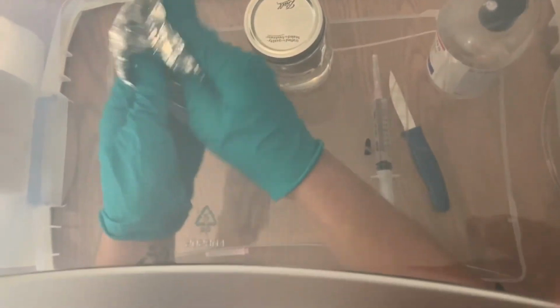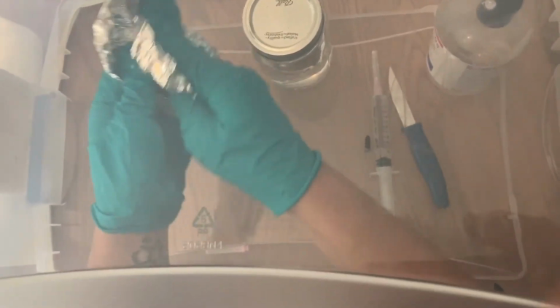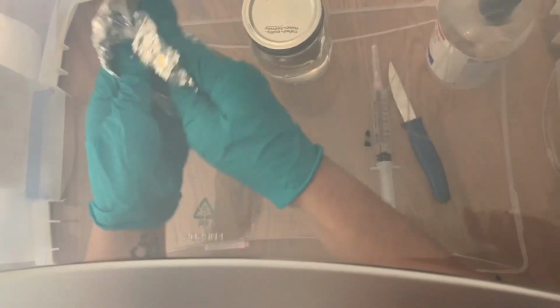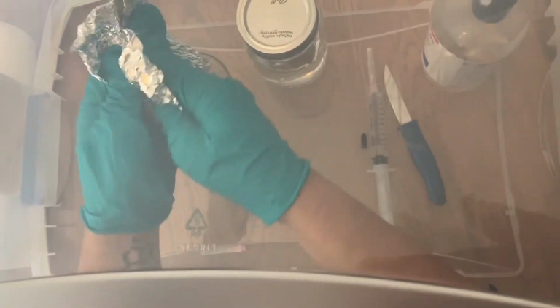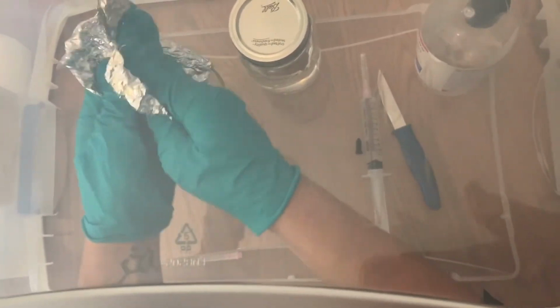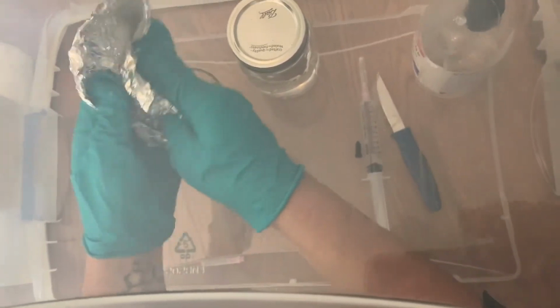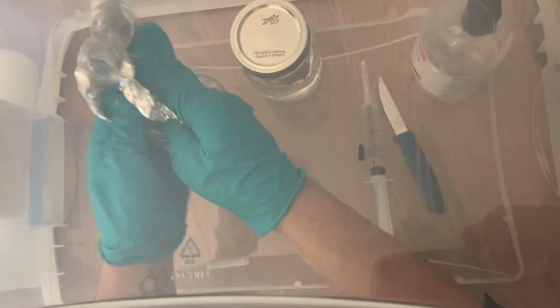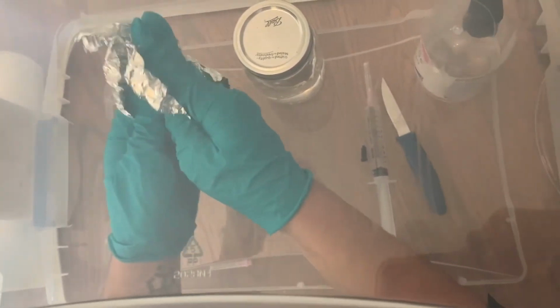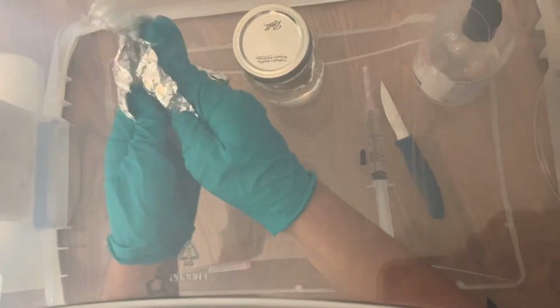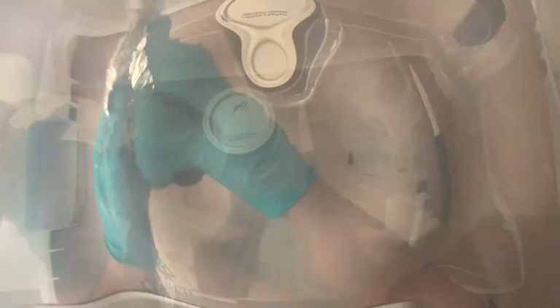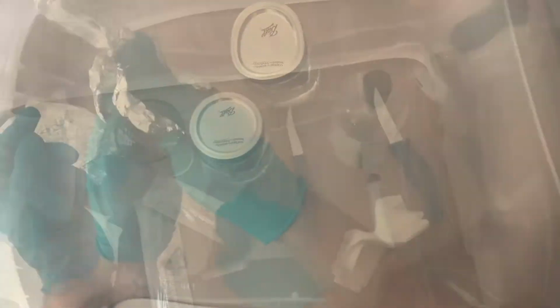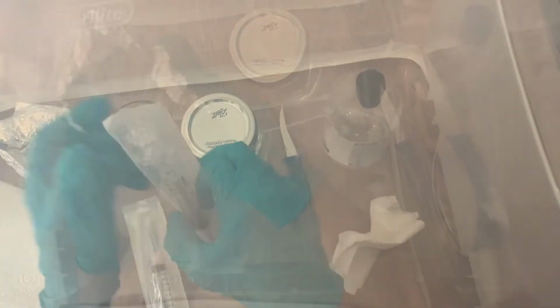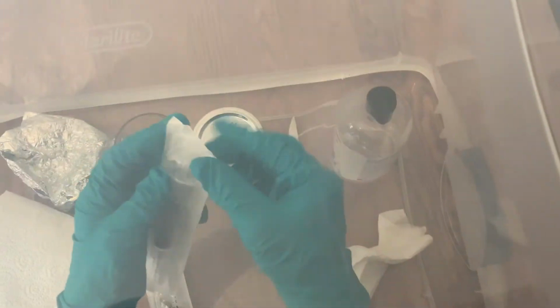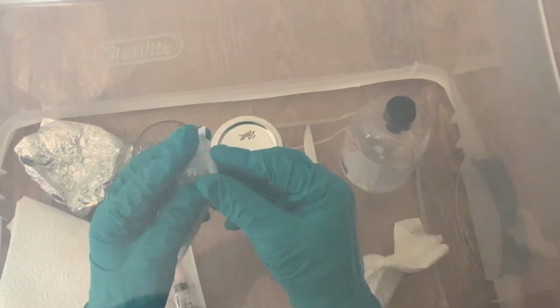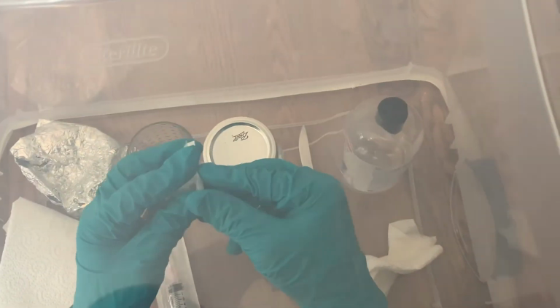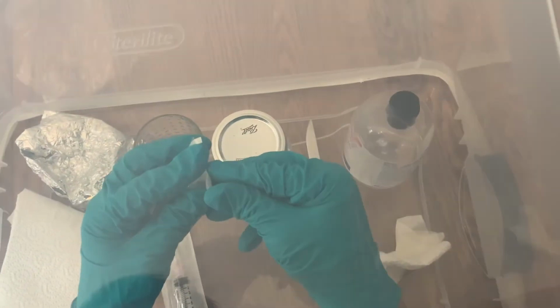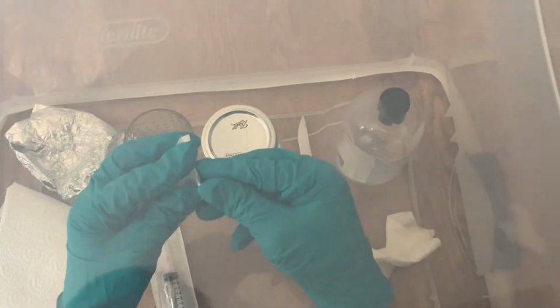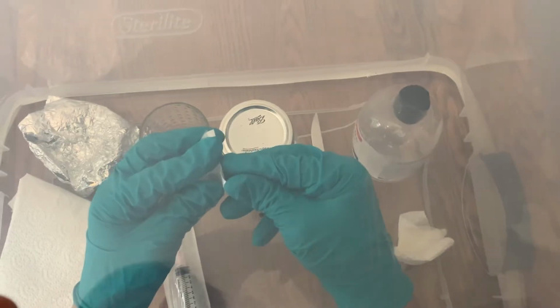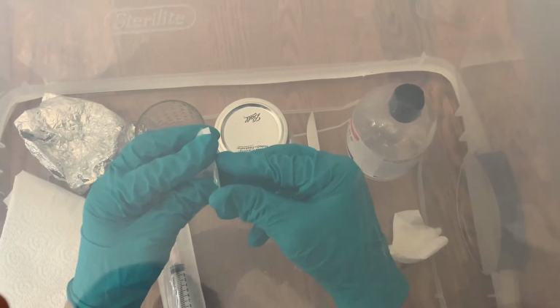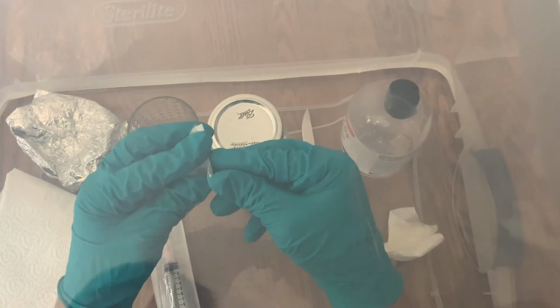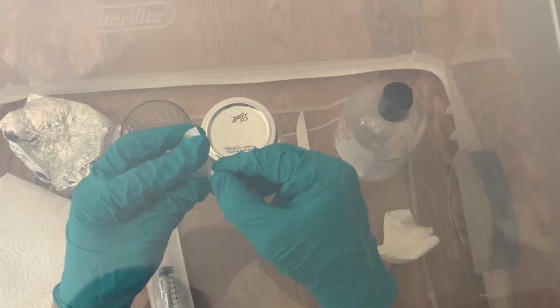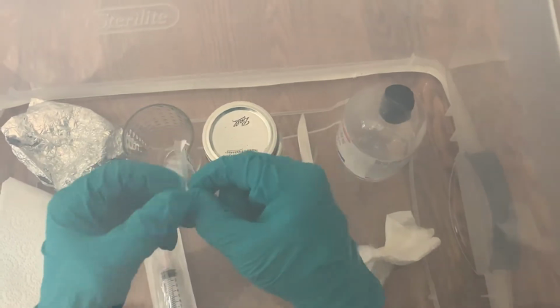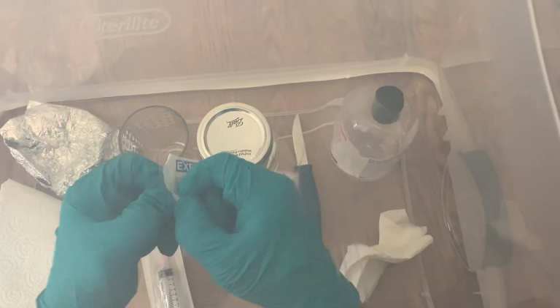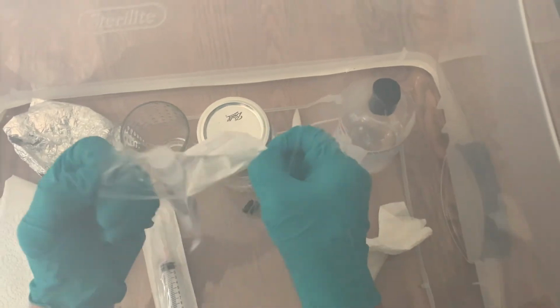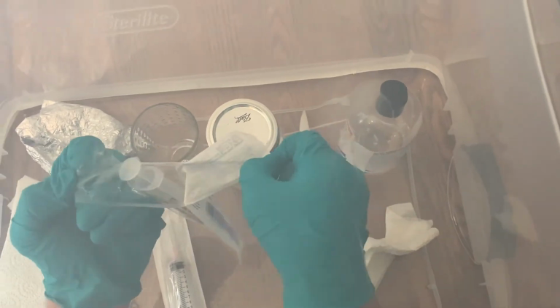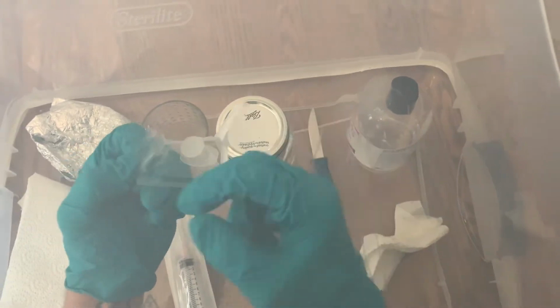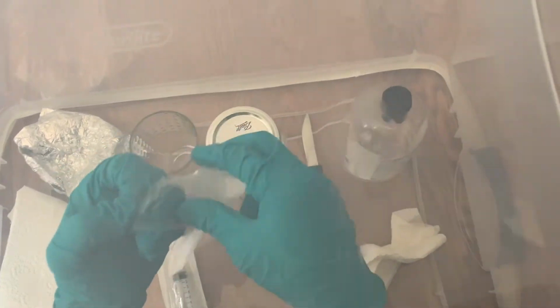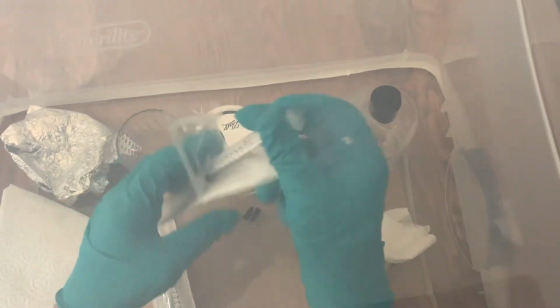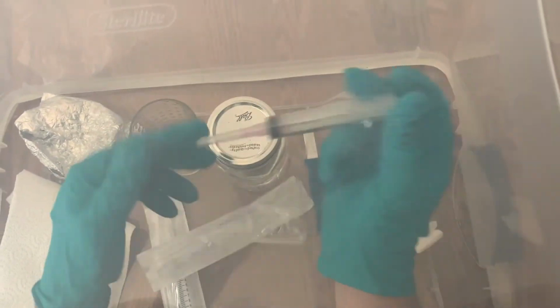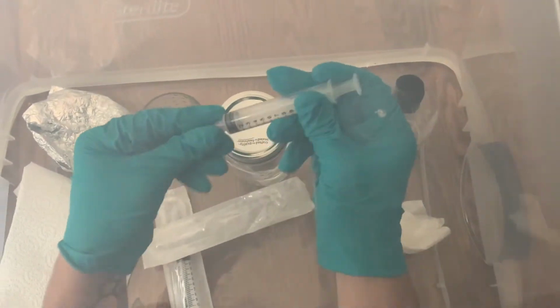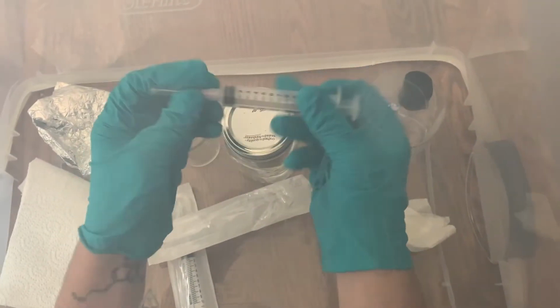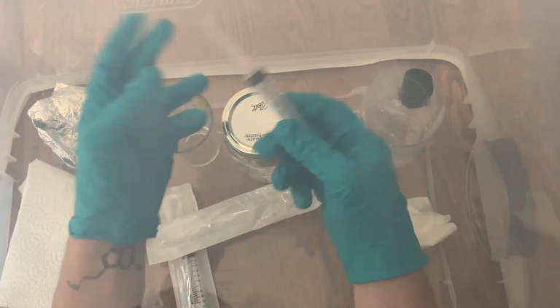Now that you have scraped your spore print into a shot glass or a small container, it's time to take your syringe and suck up some sterile water.